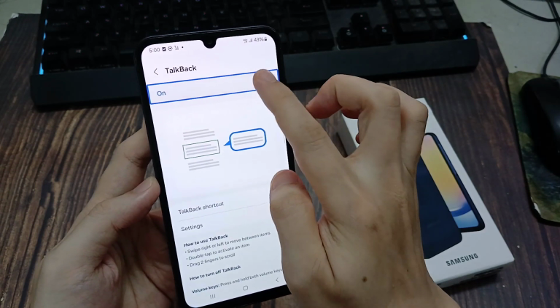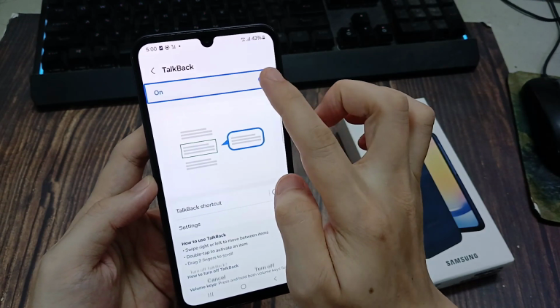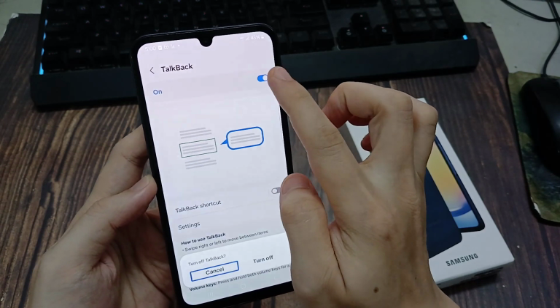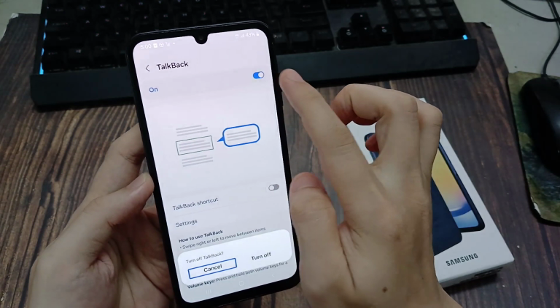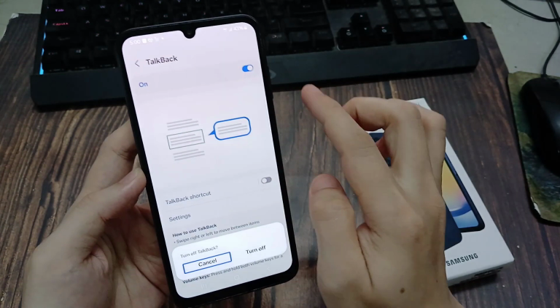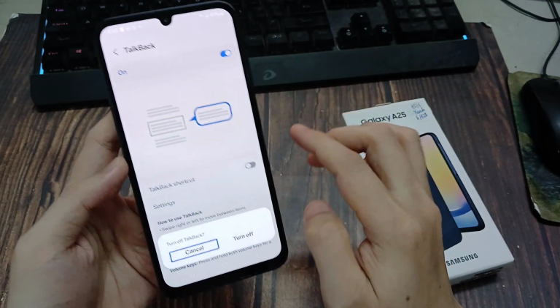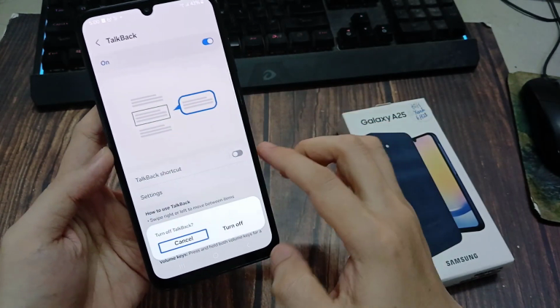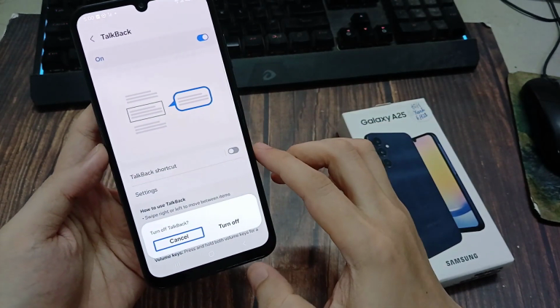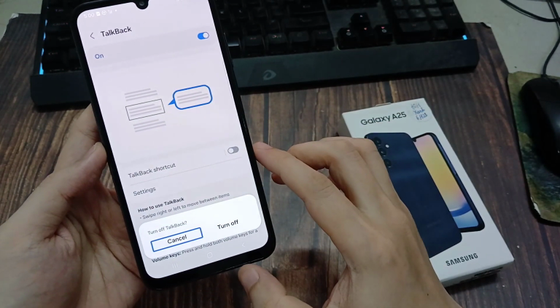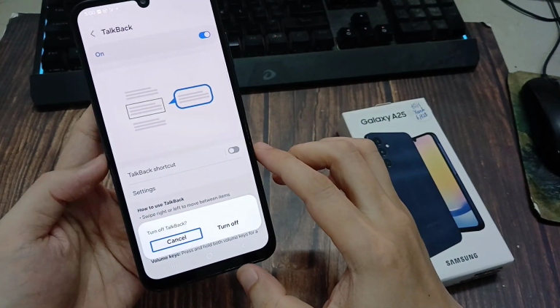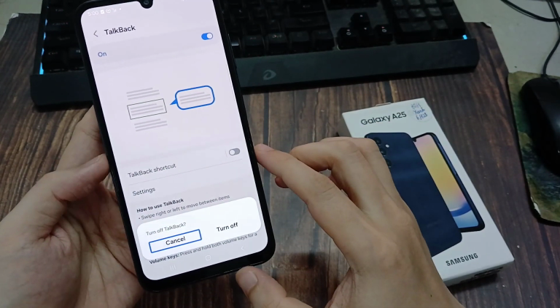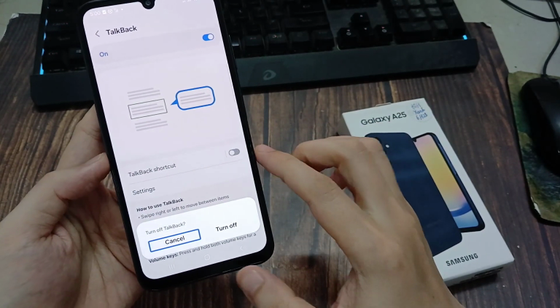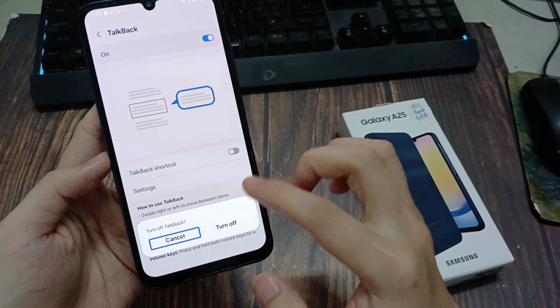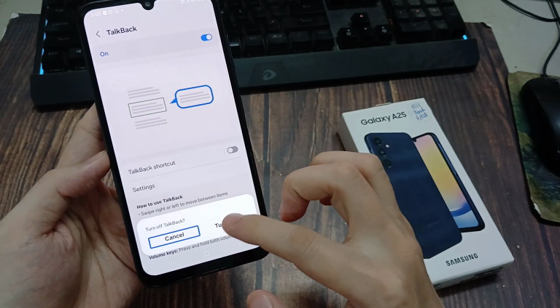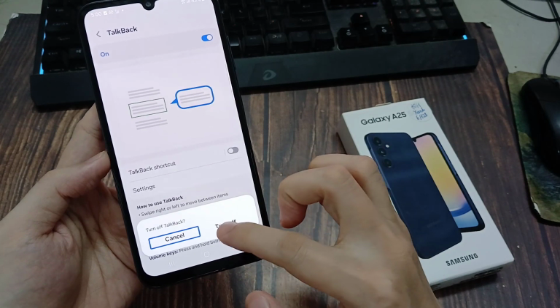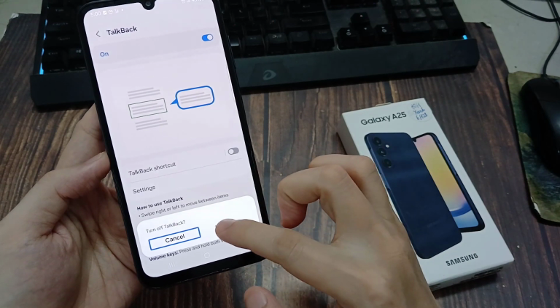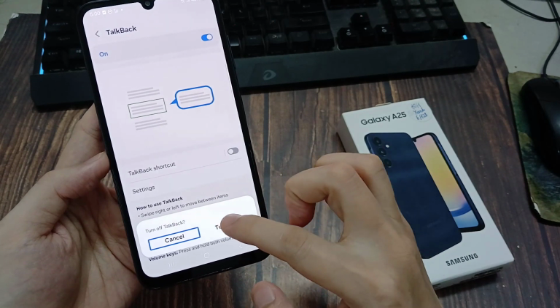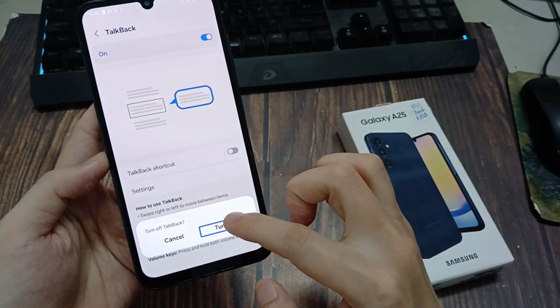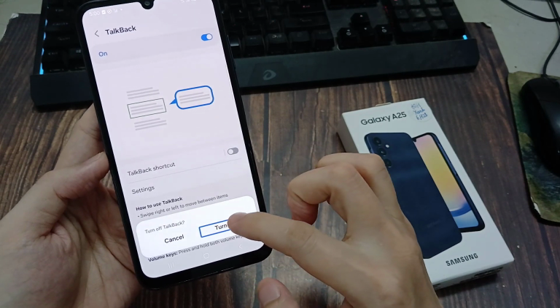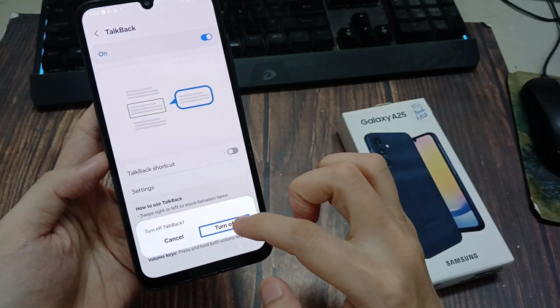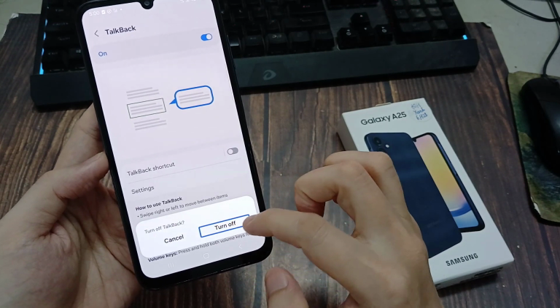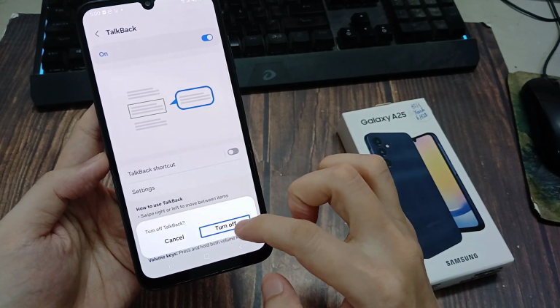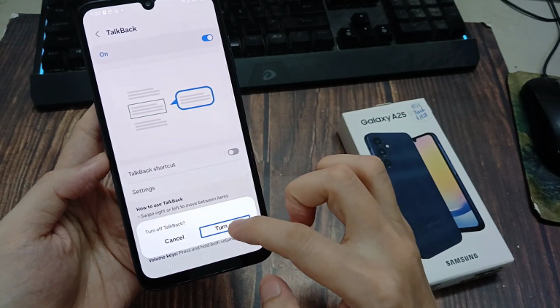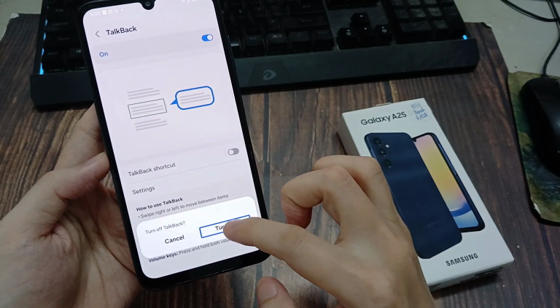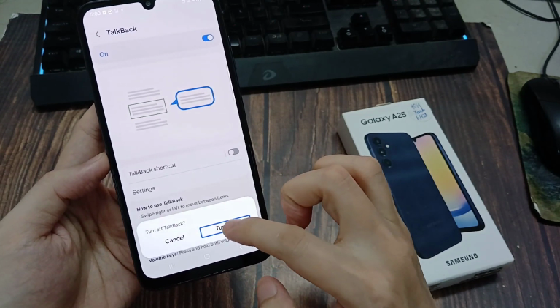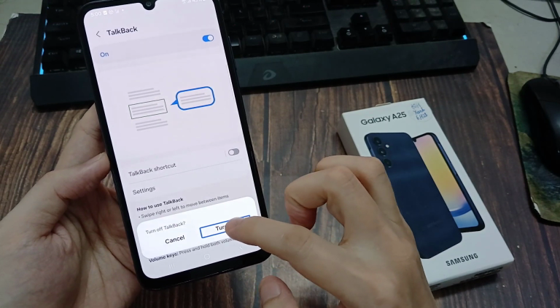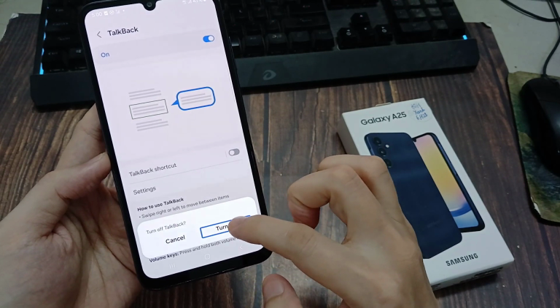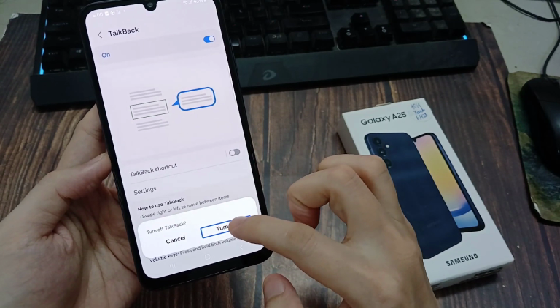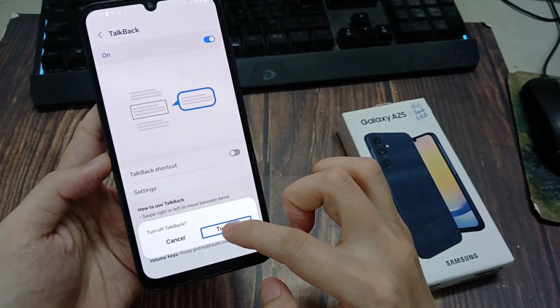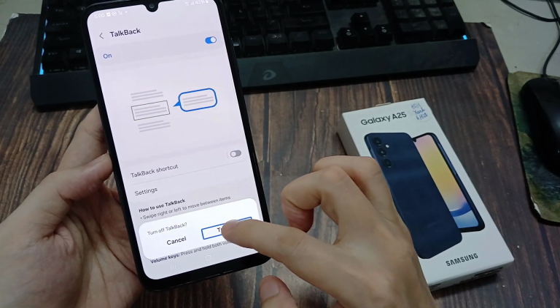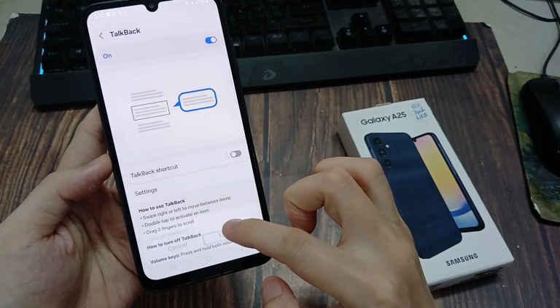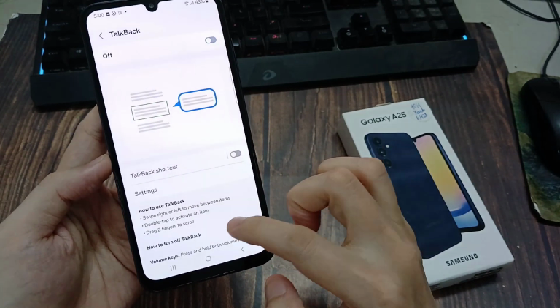Off. Turn off Top Back. Cancel button. Turn off button.